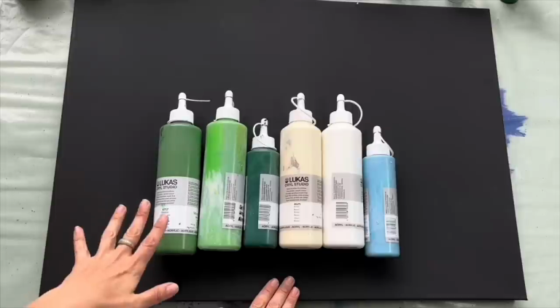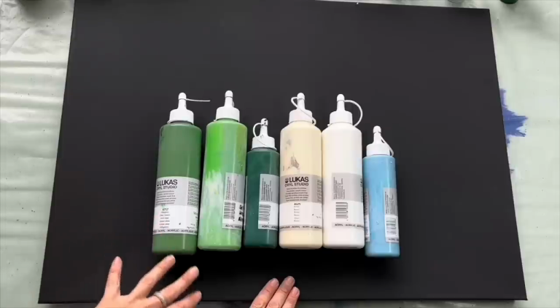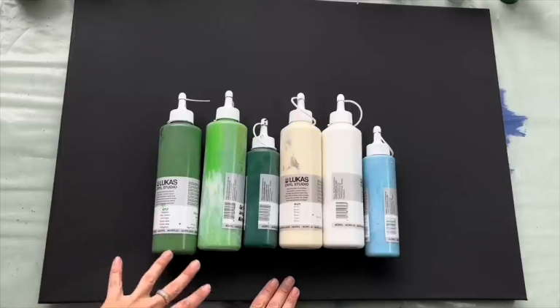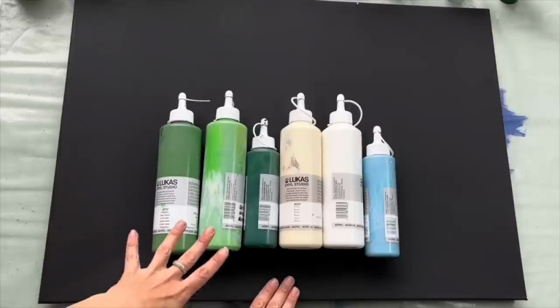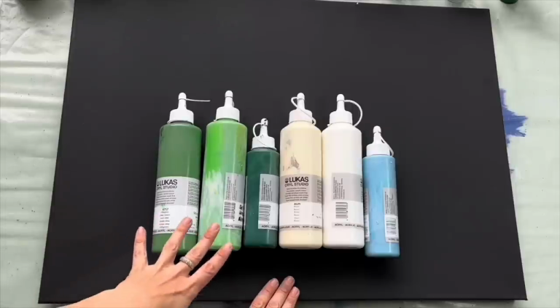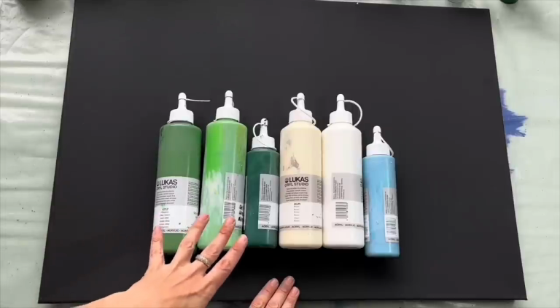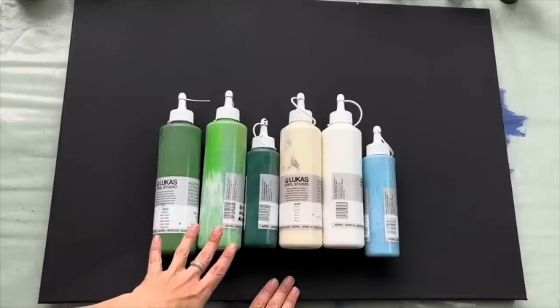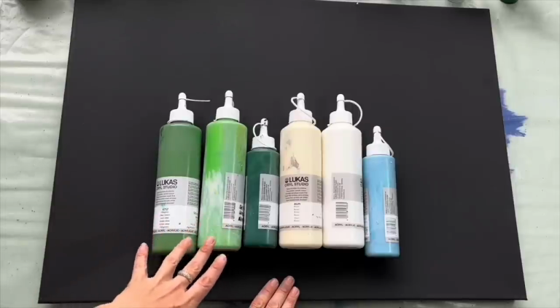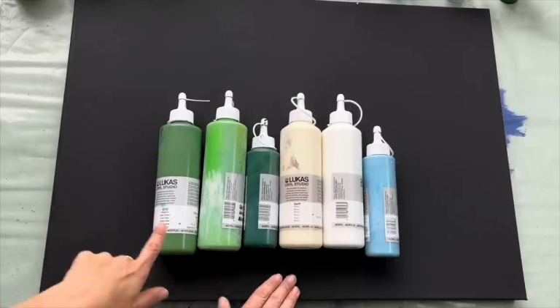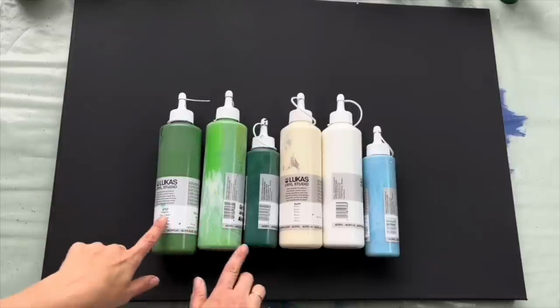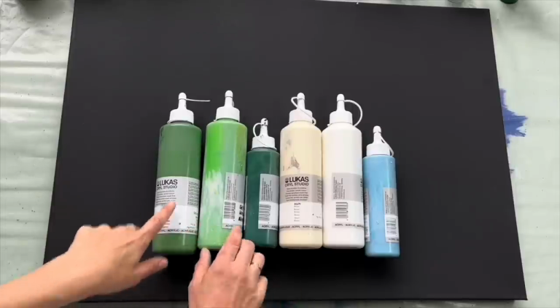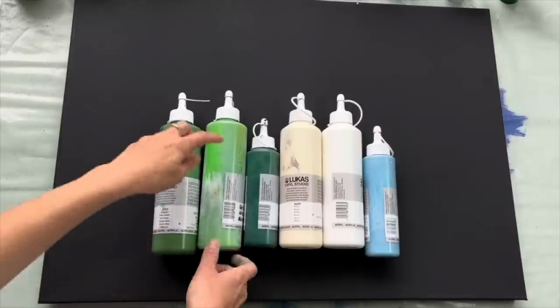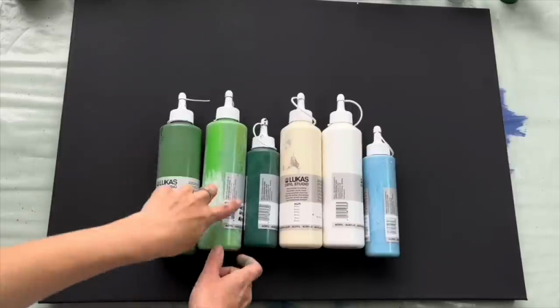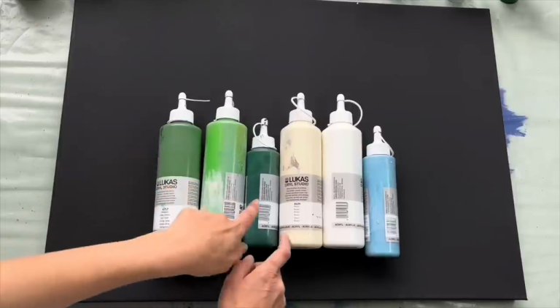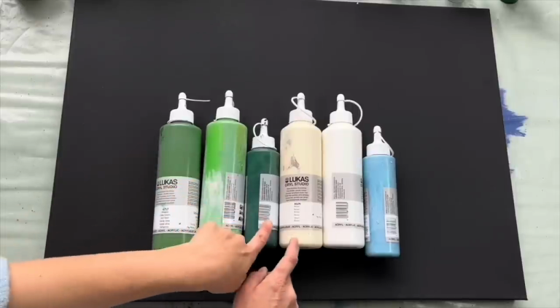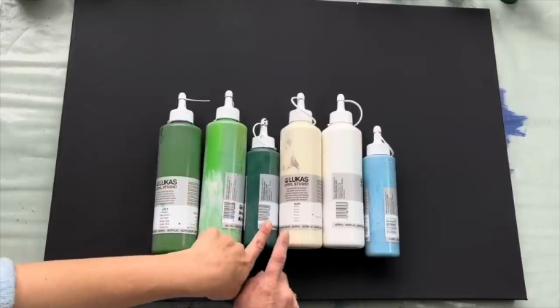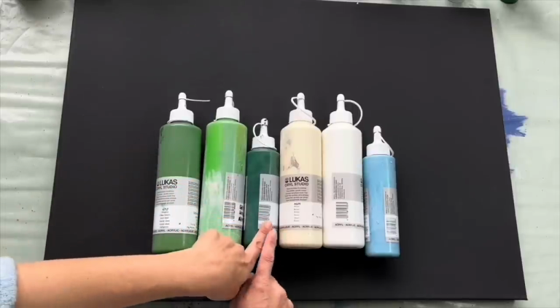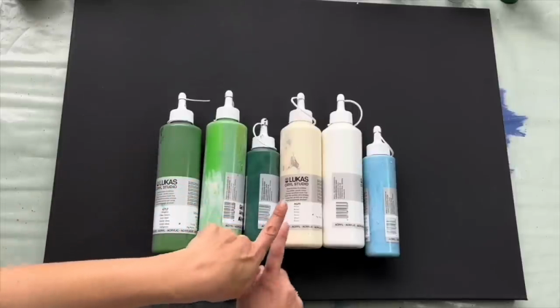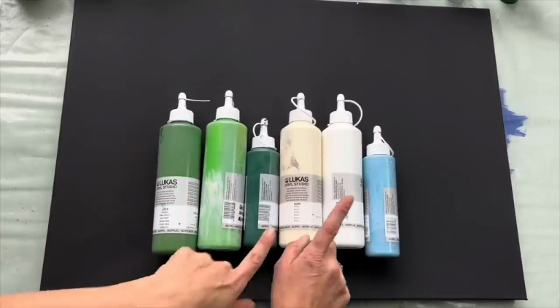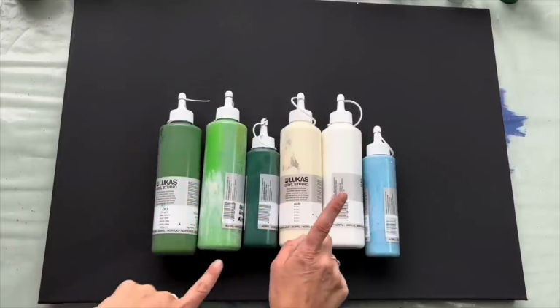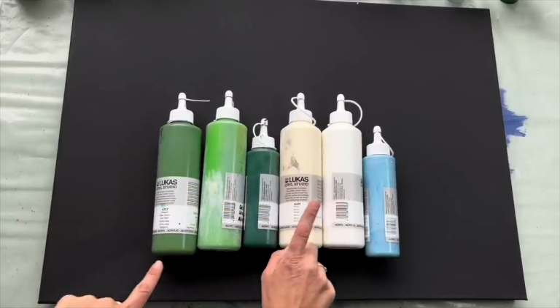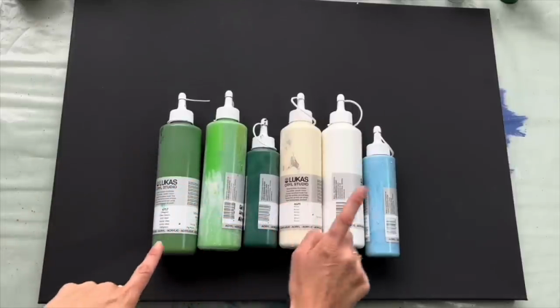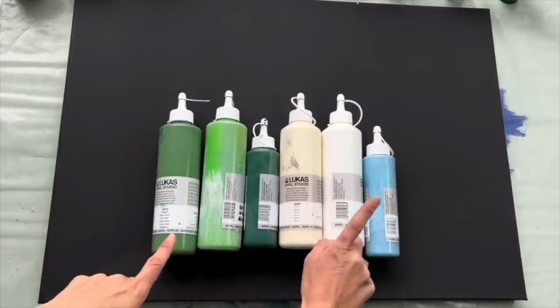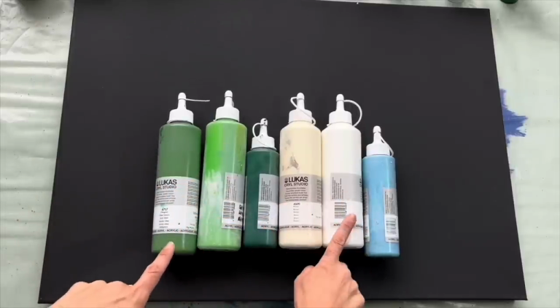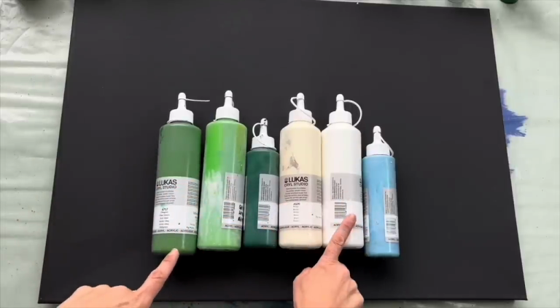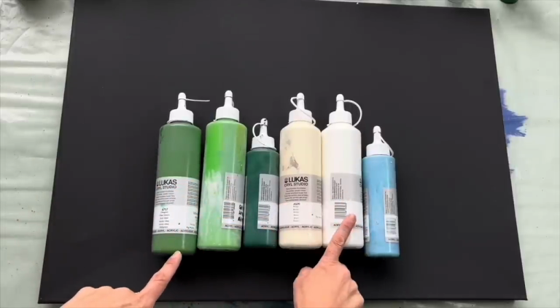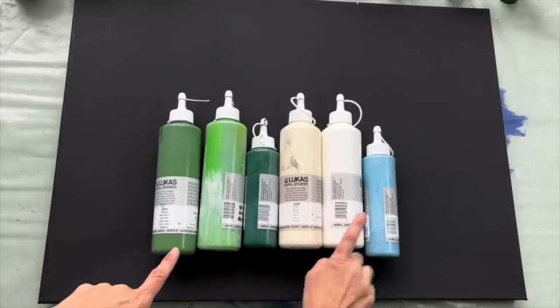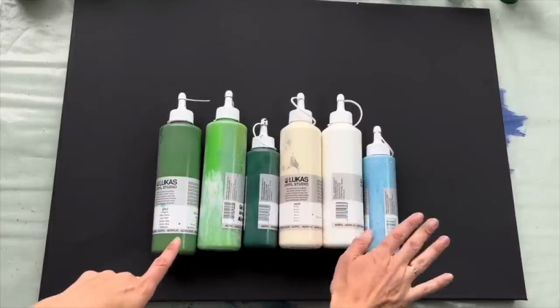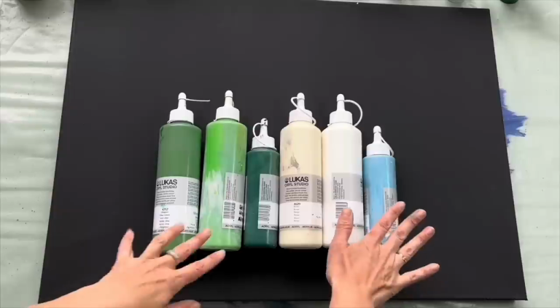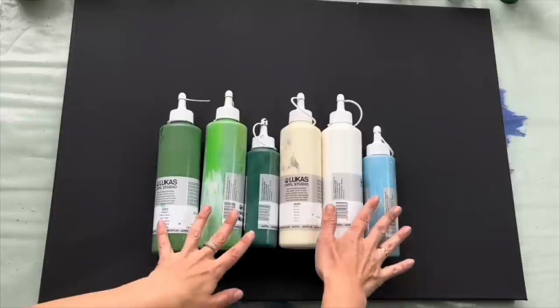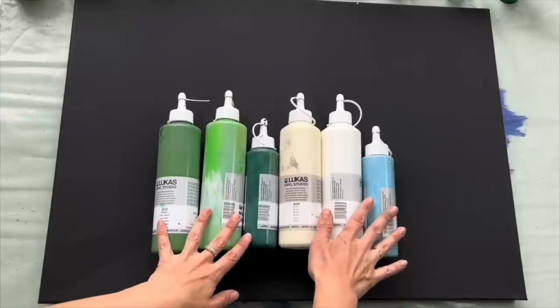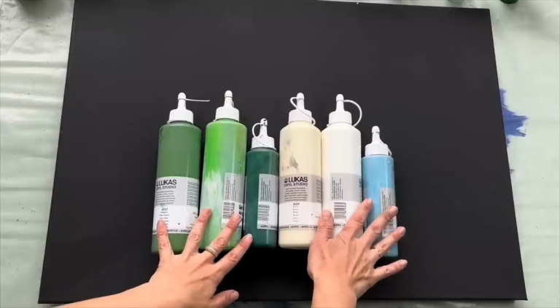I will be using shades of green: olive green, sap green, earth green, then some beige, titanium white and light blue.